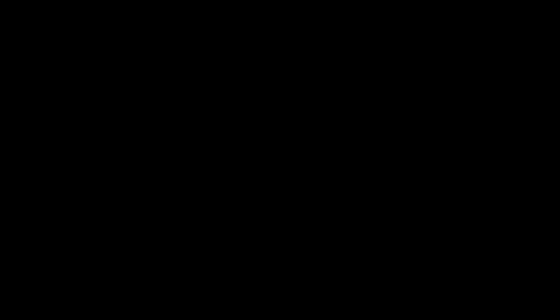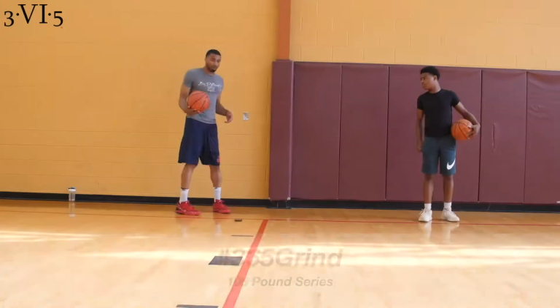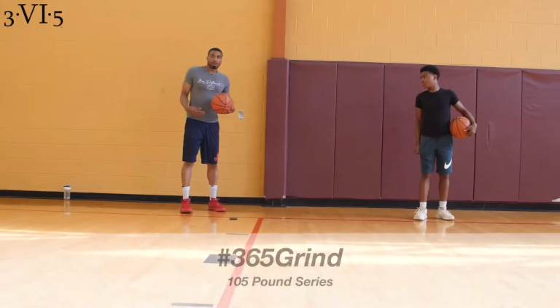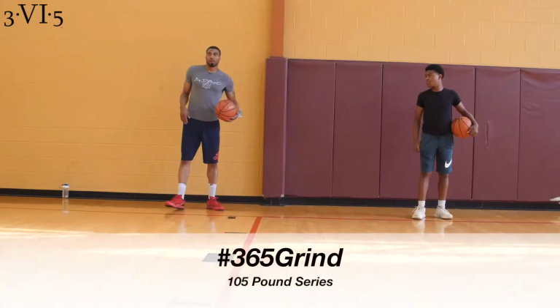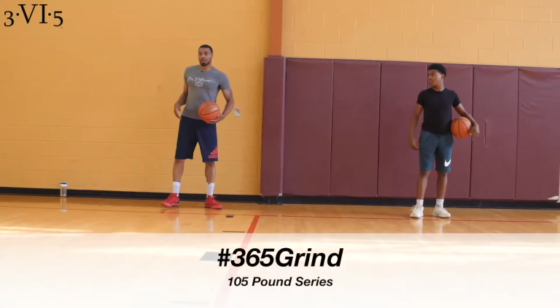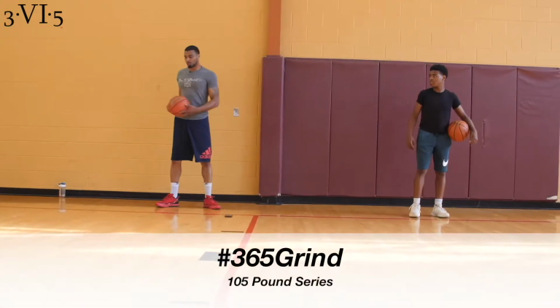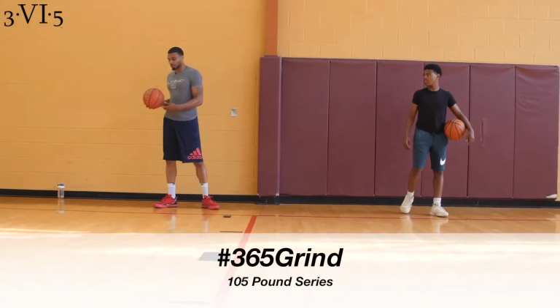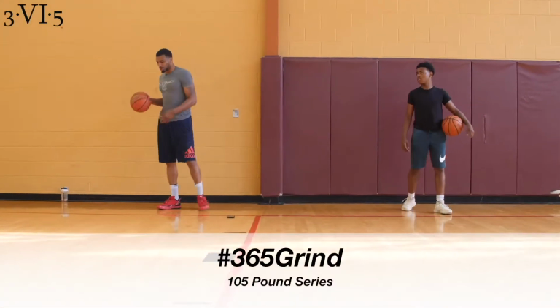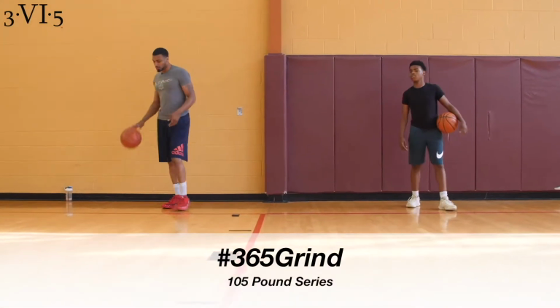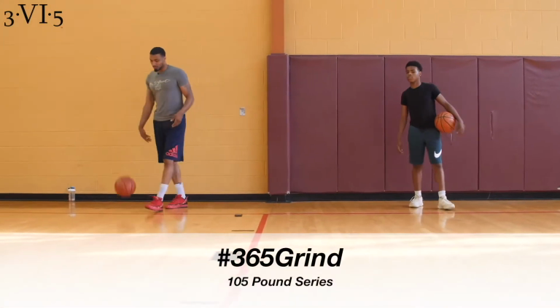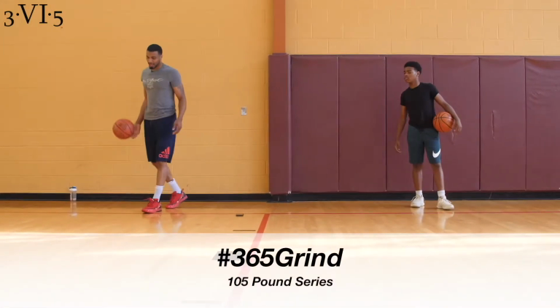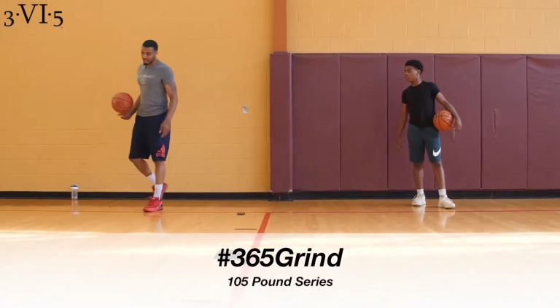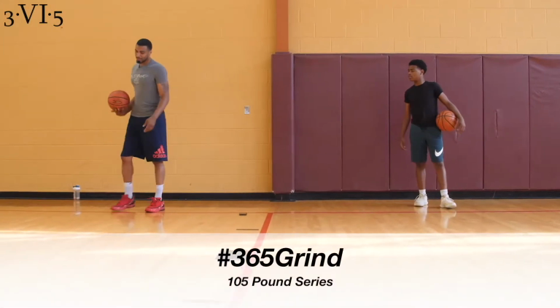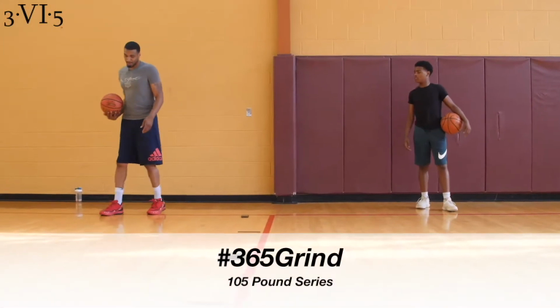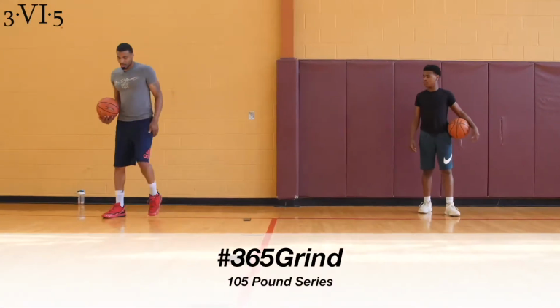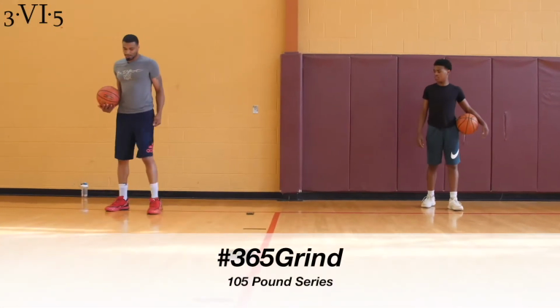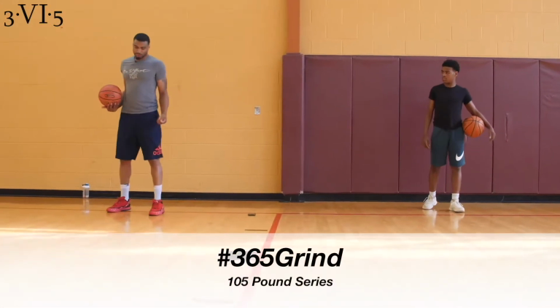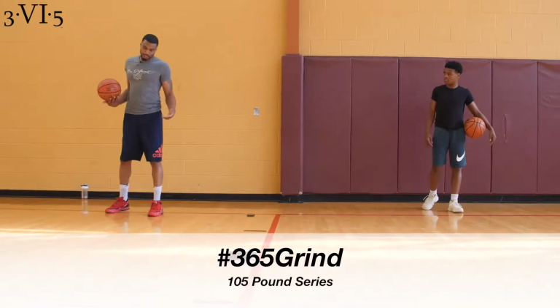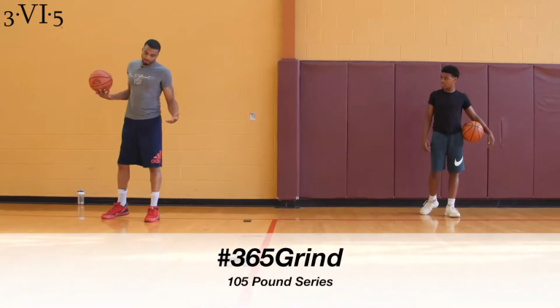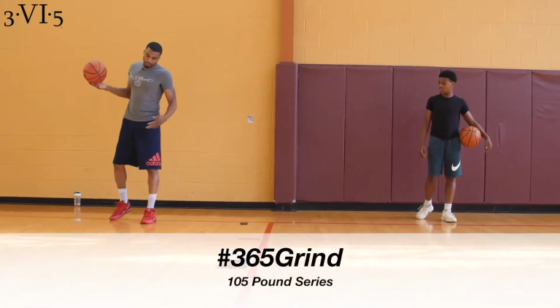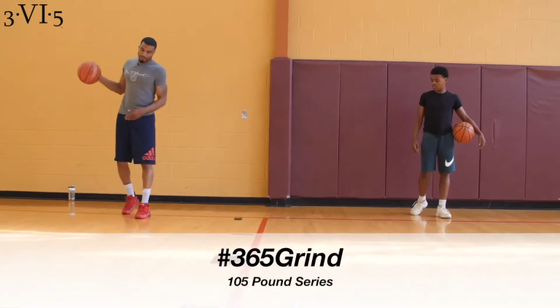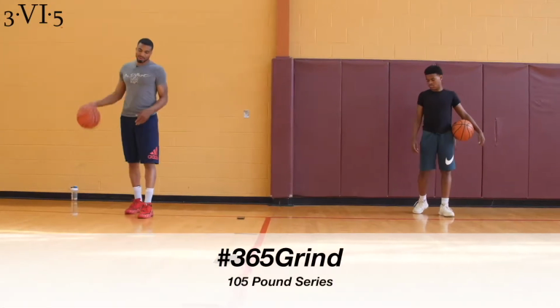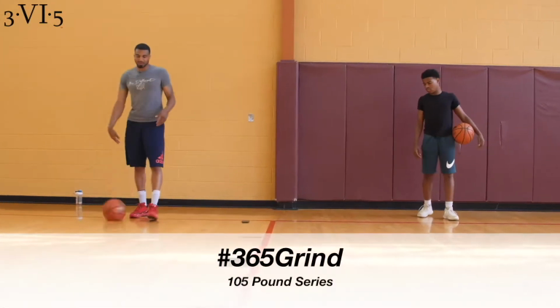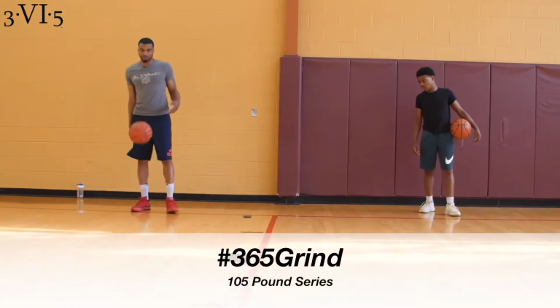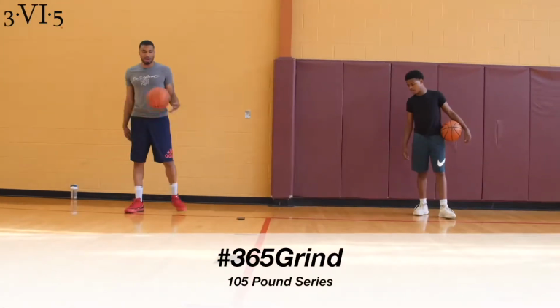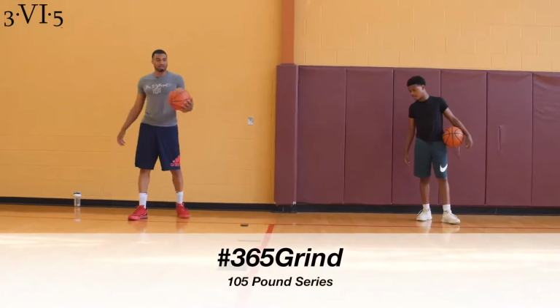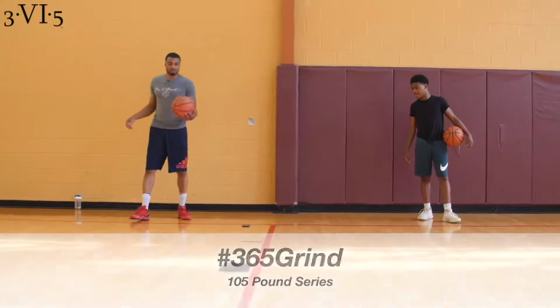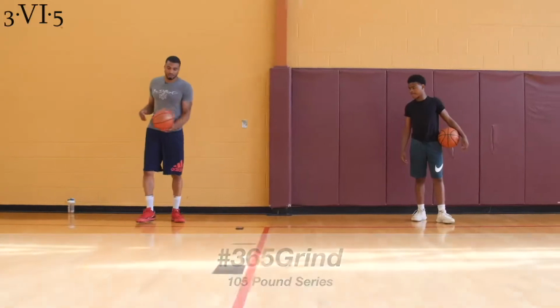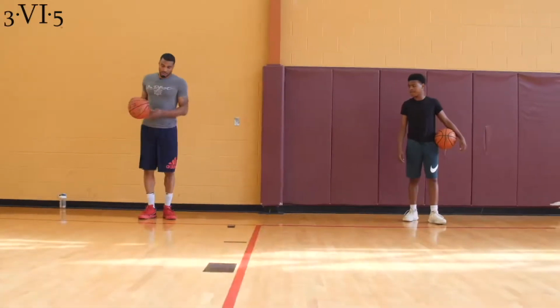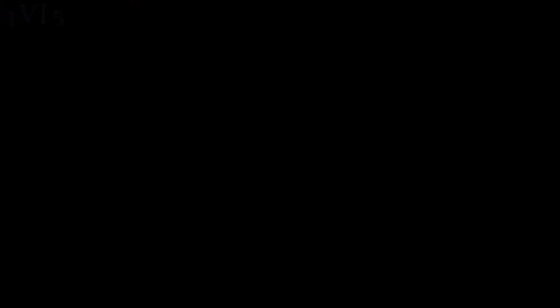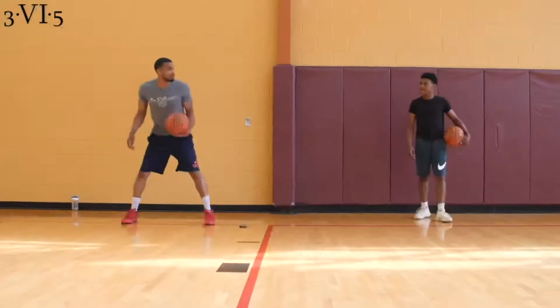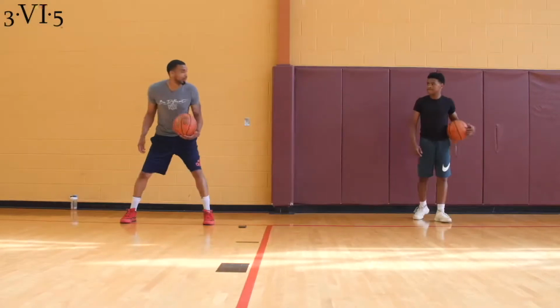Ball handling drill to do before a game, before training, or by myself in the garage. Ready?